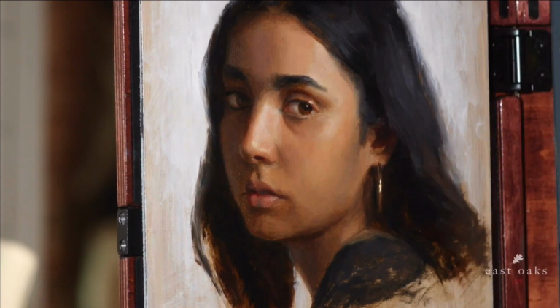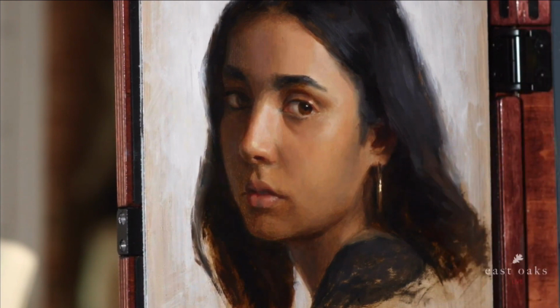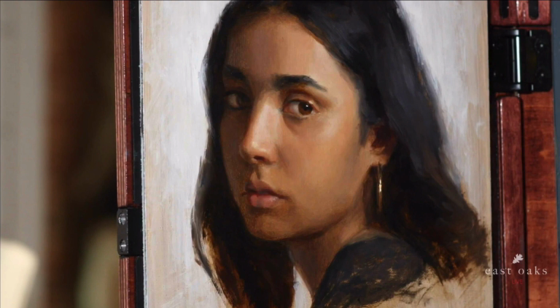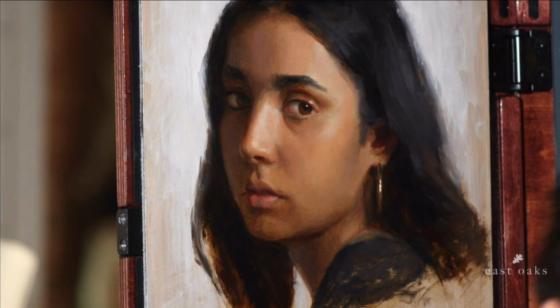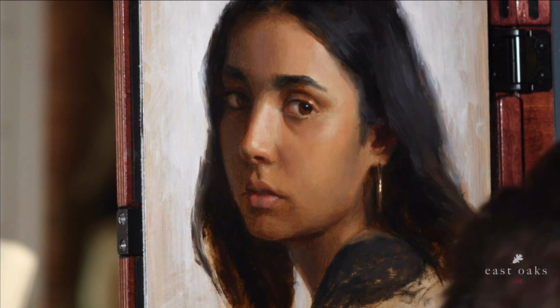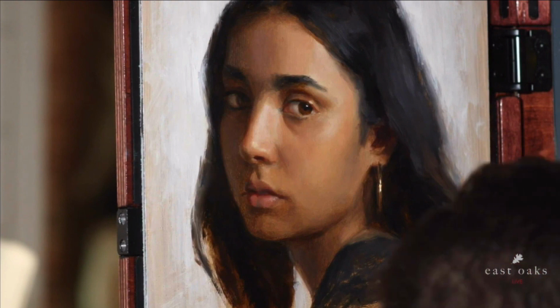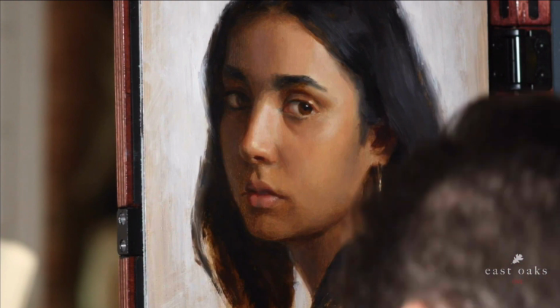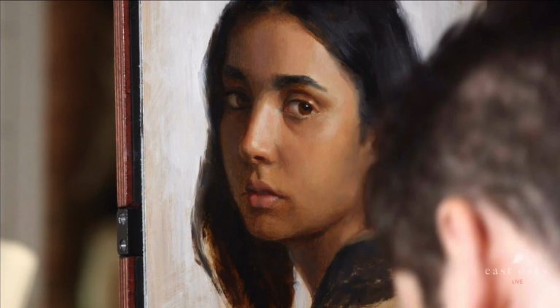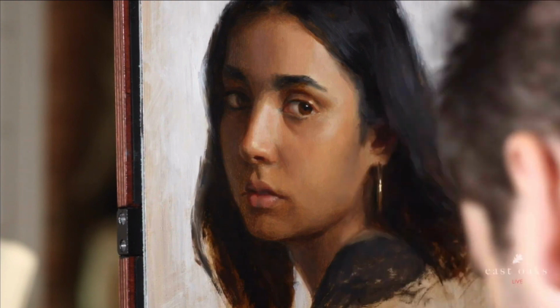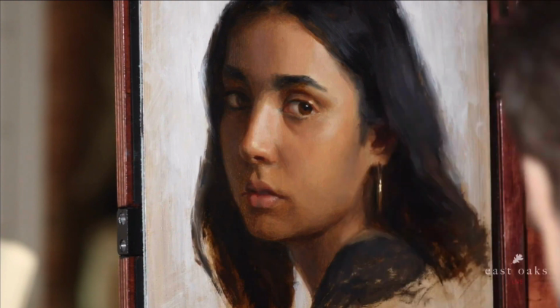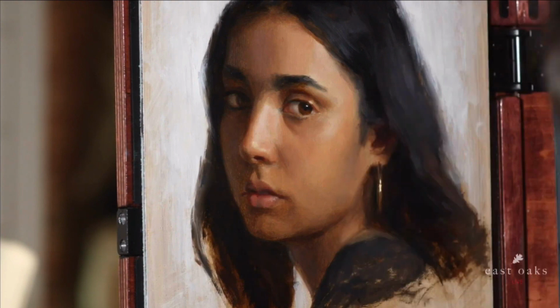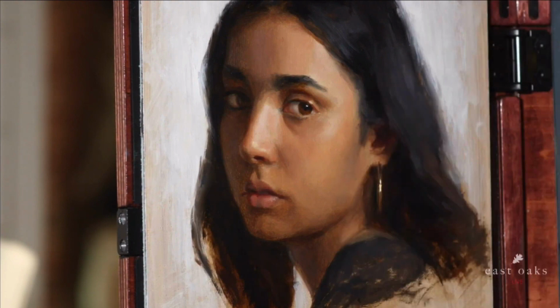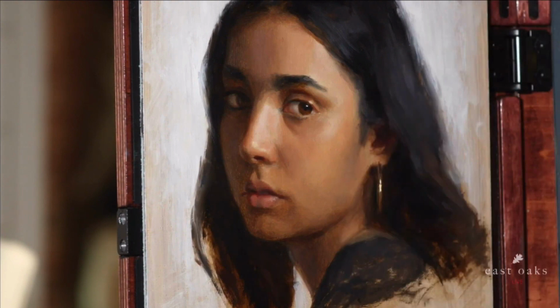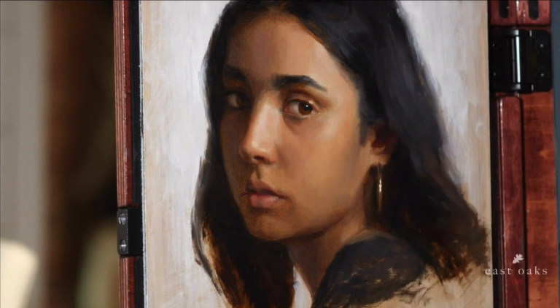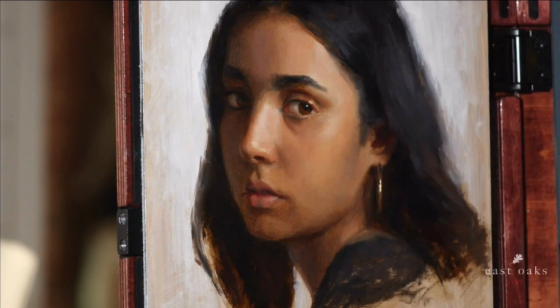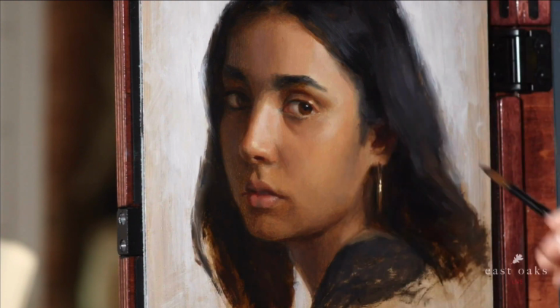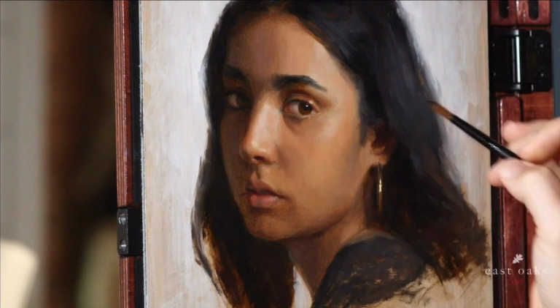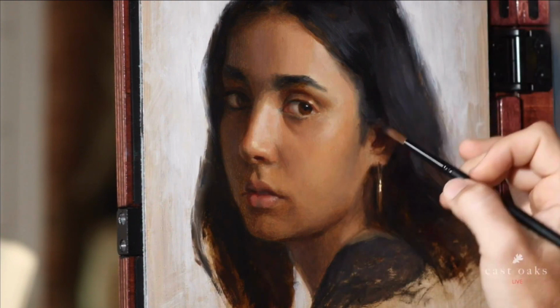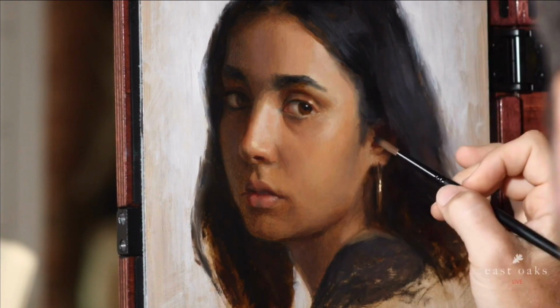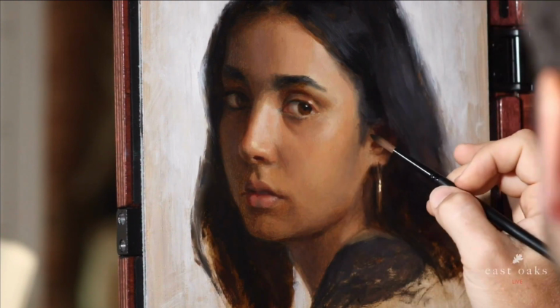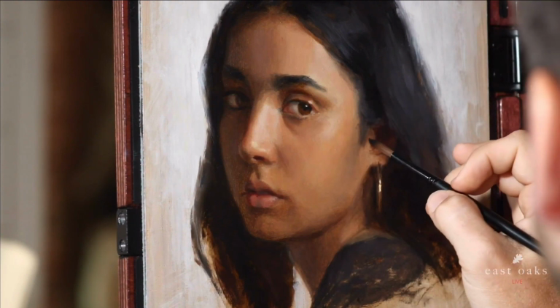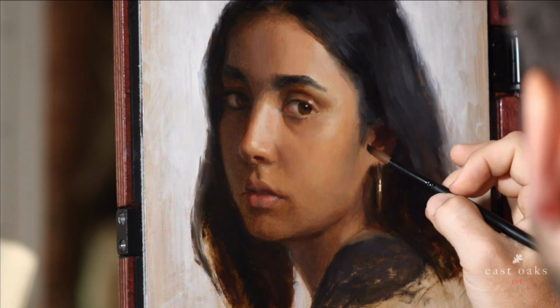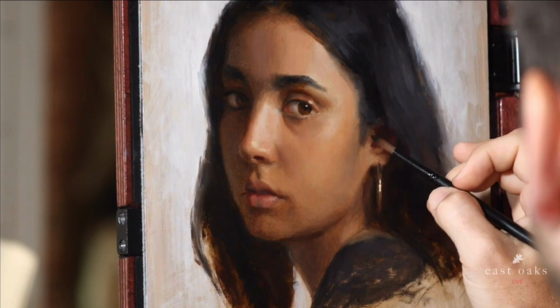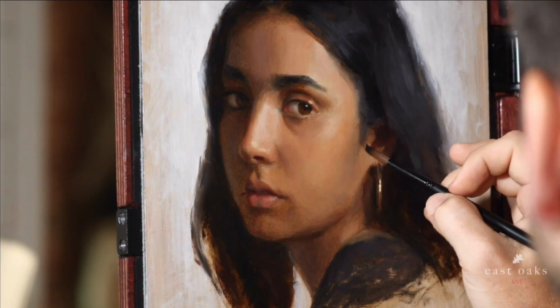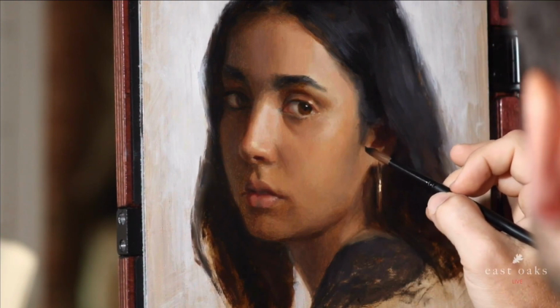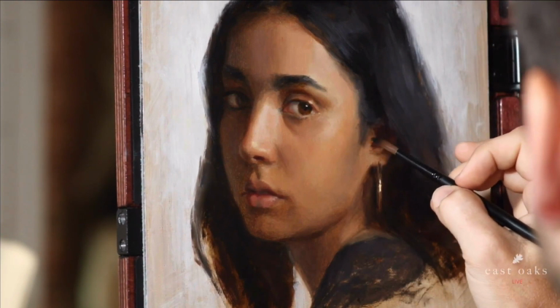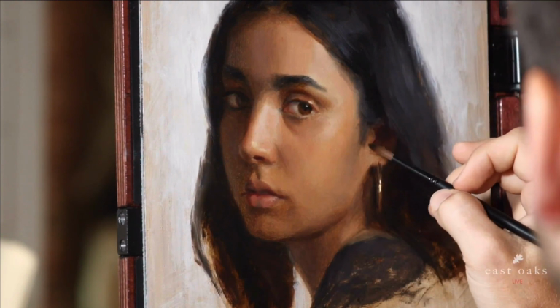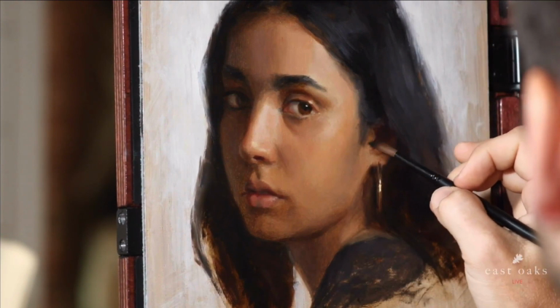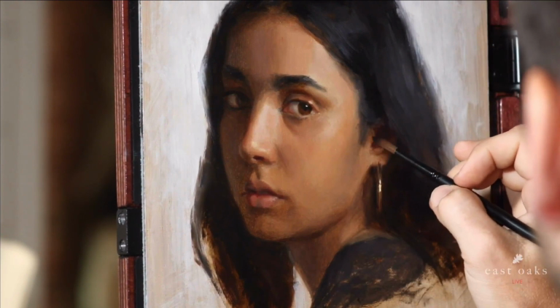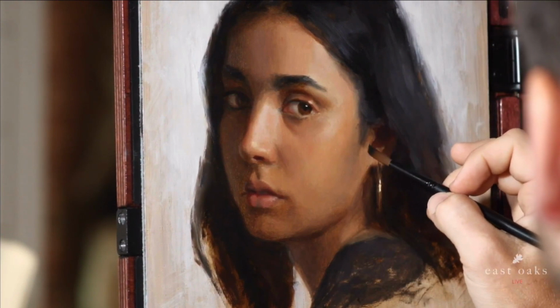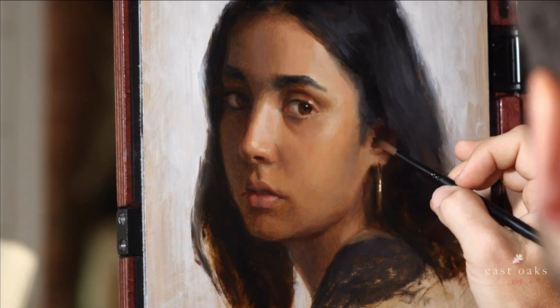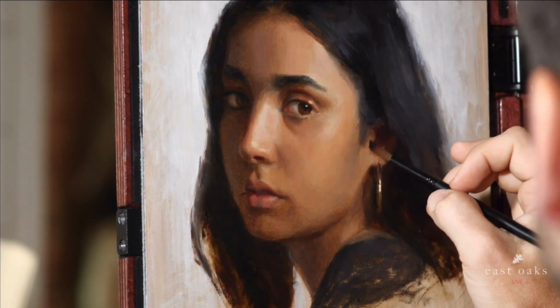Use a dry brush to go in and just soften a little bit of this.